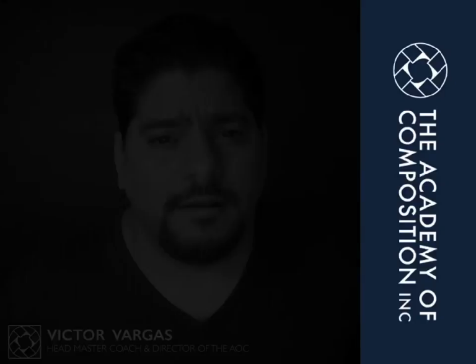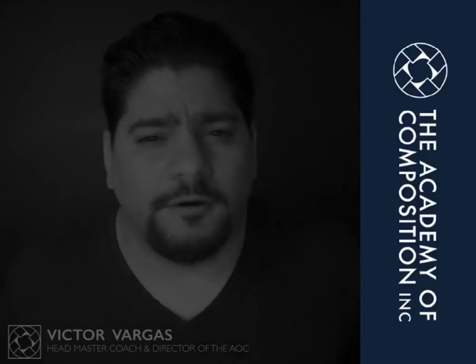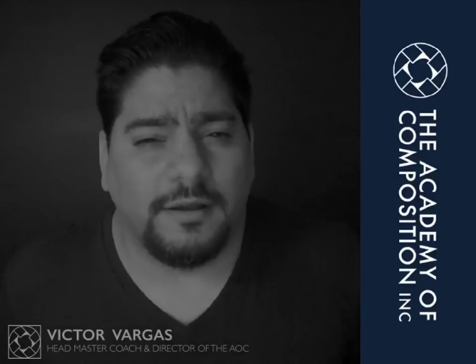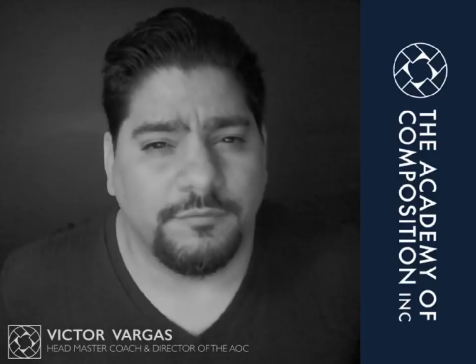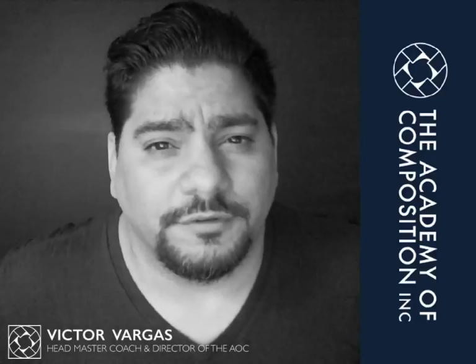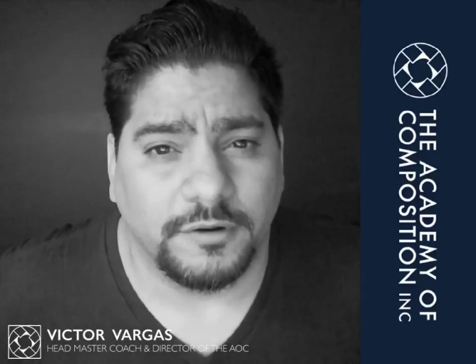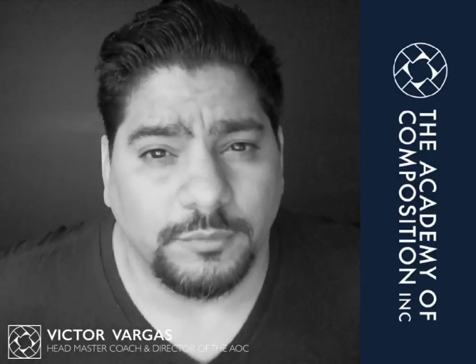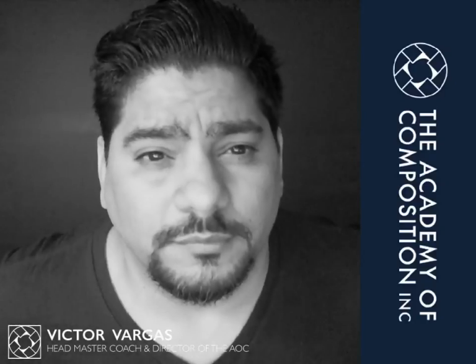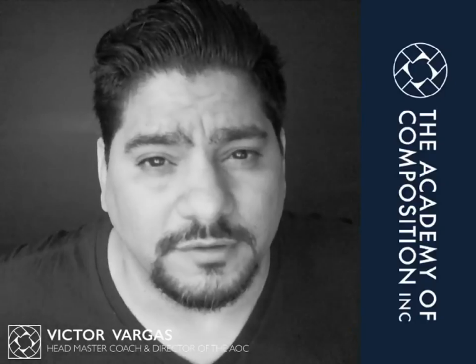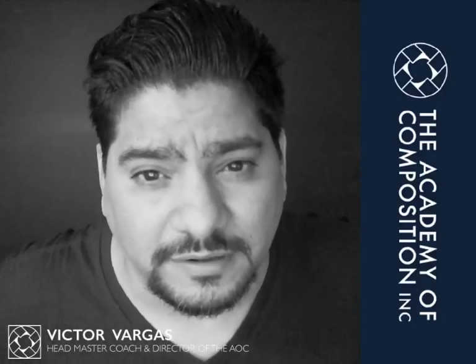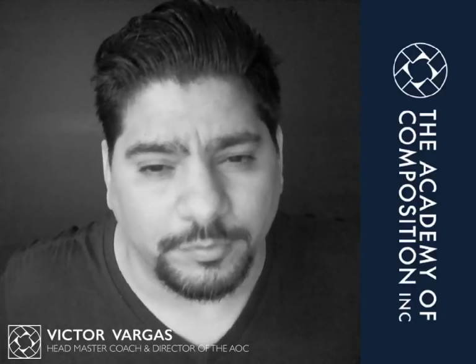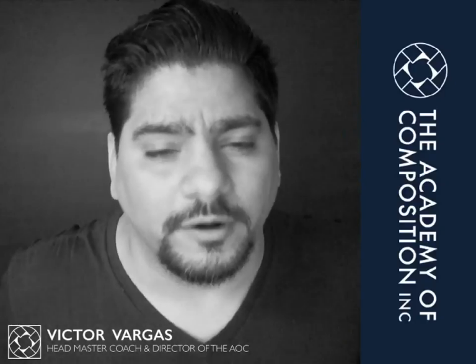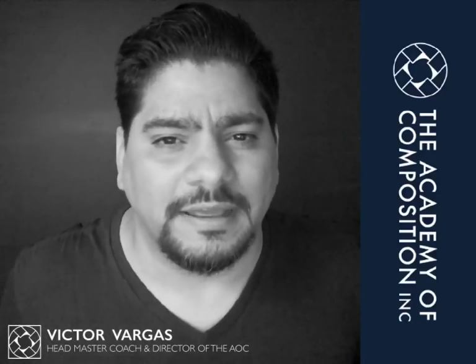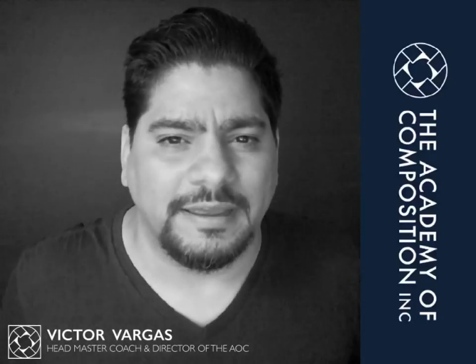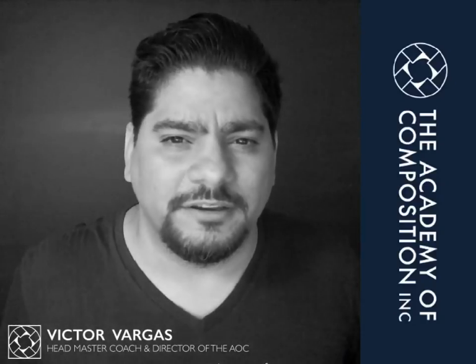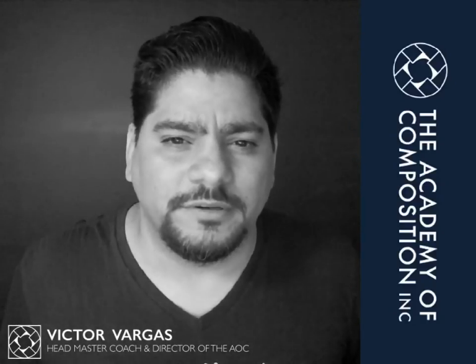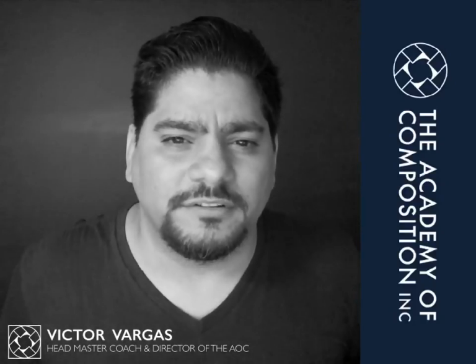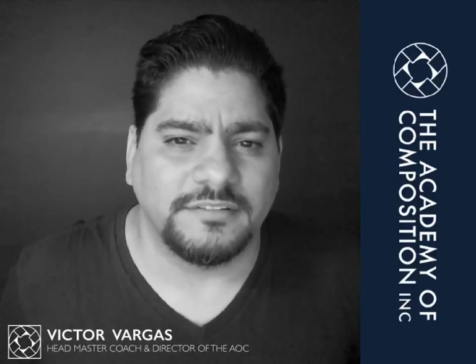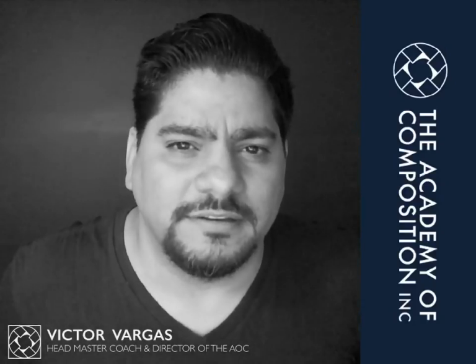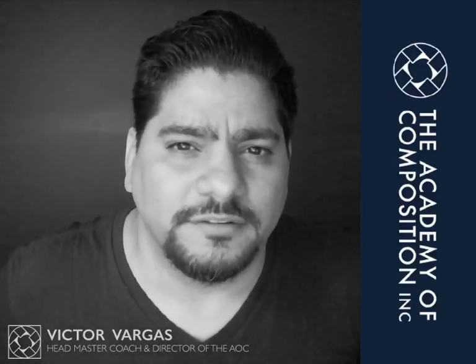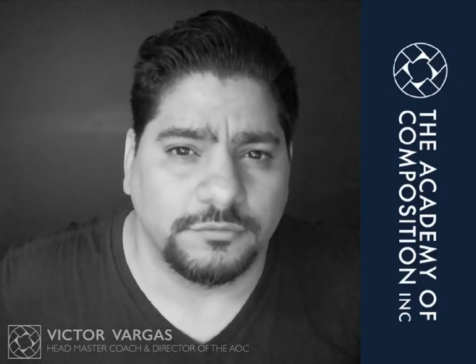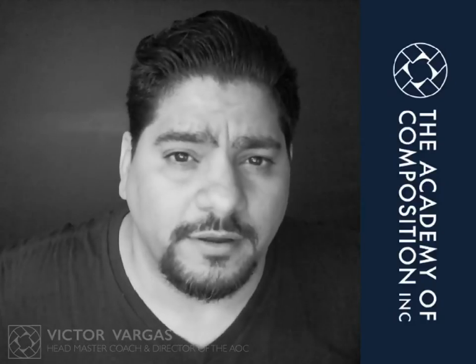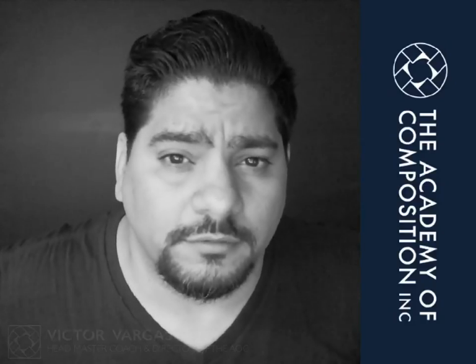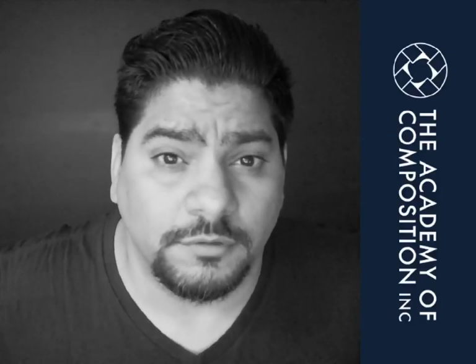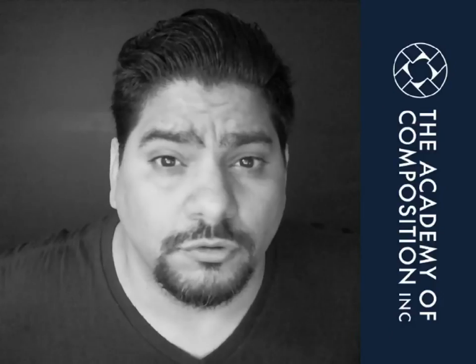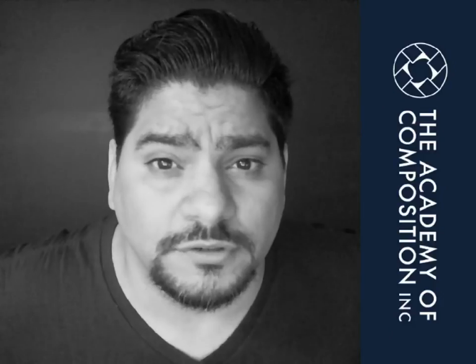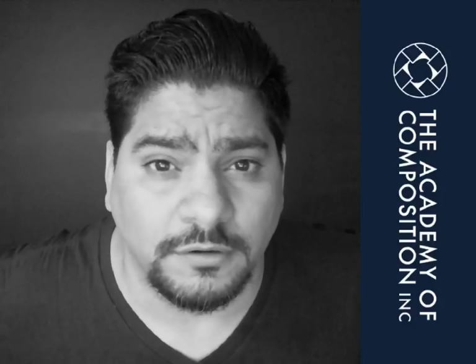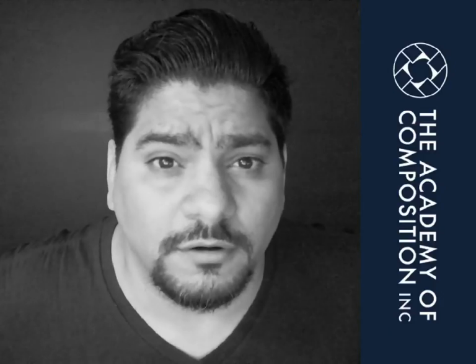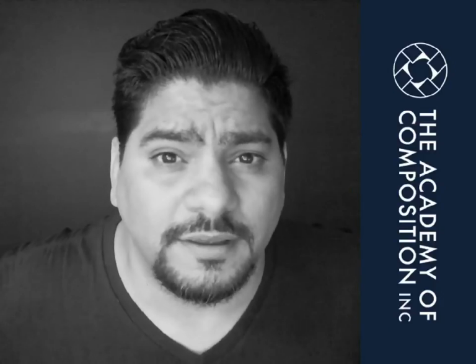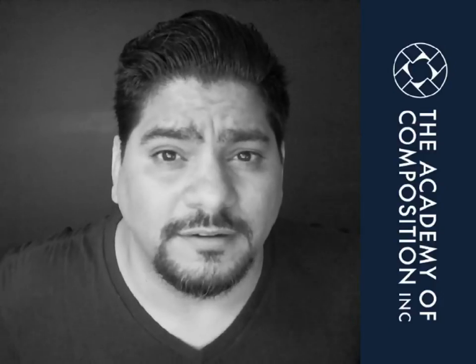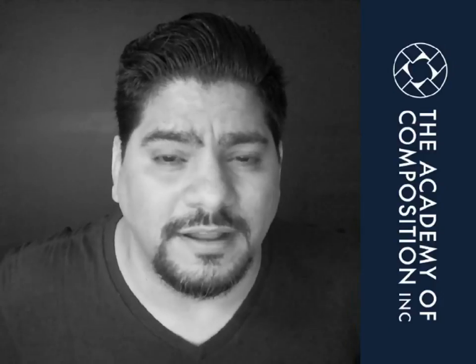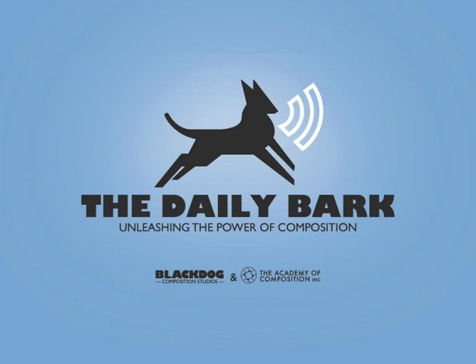I'm Victor Vargas, welcome to this Daily Bark, and here we discuss ideas around composing art and life.